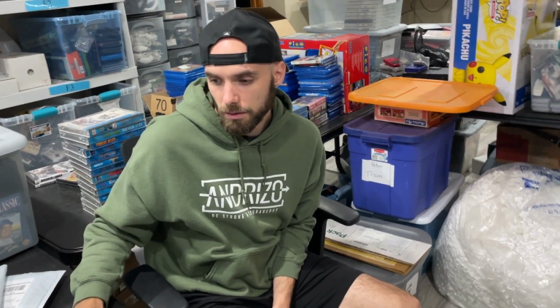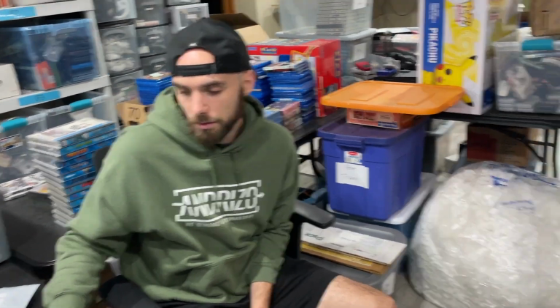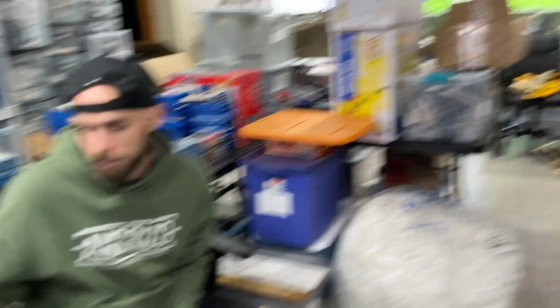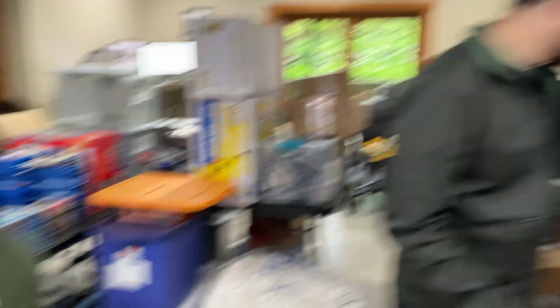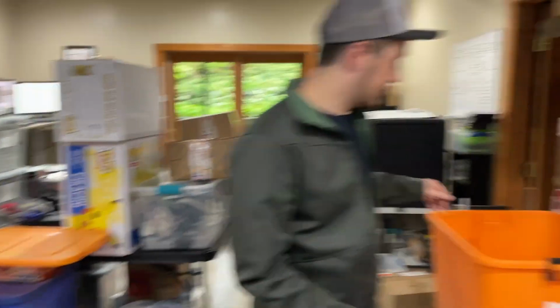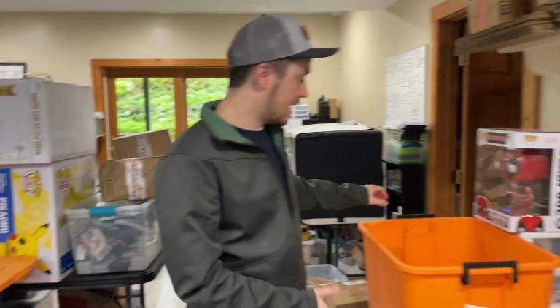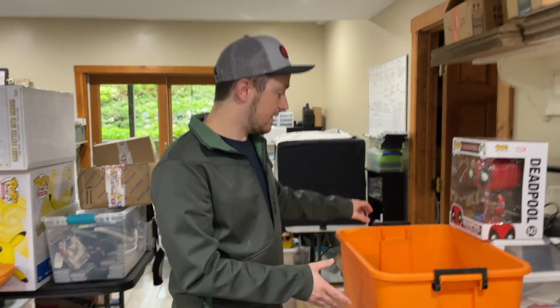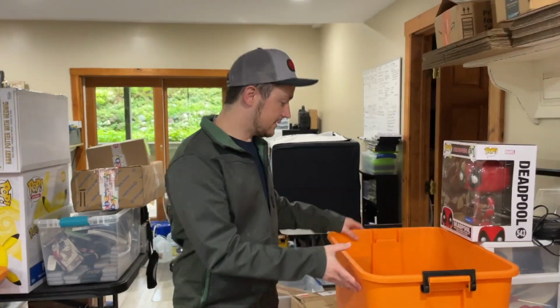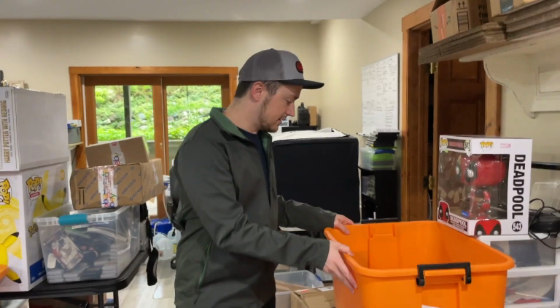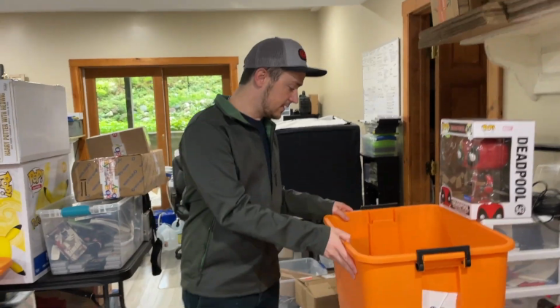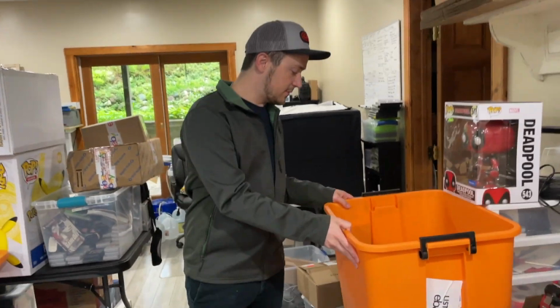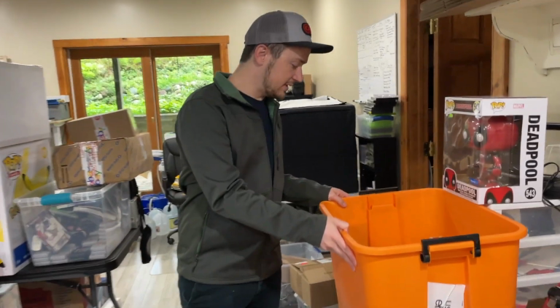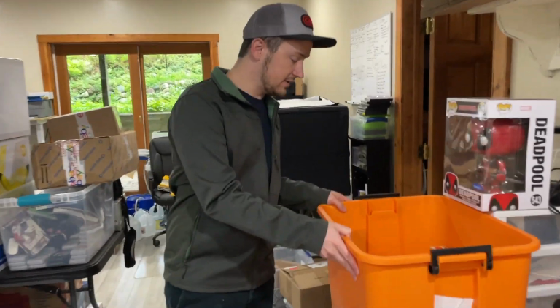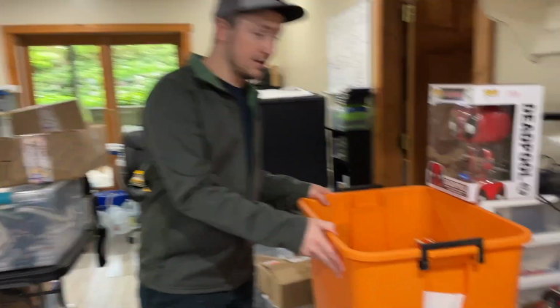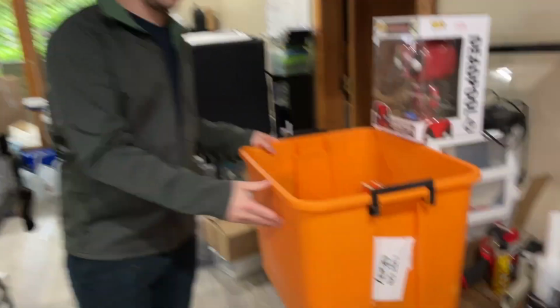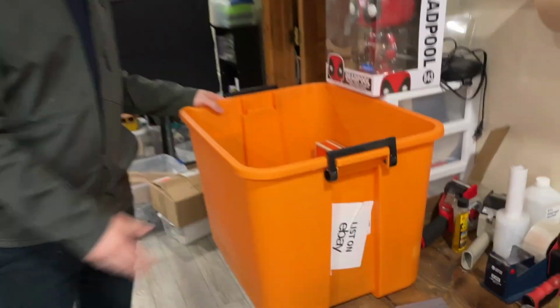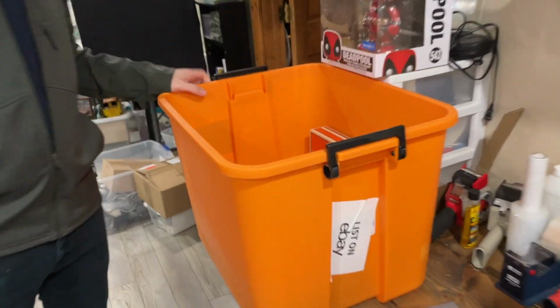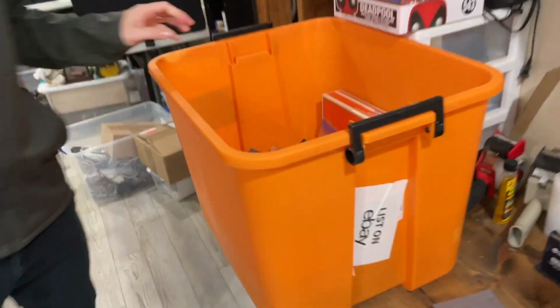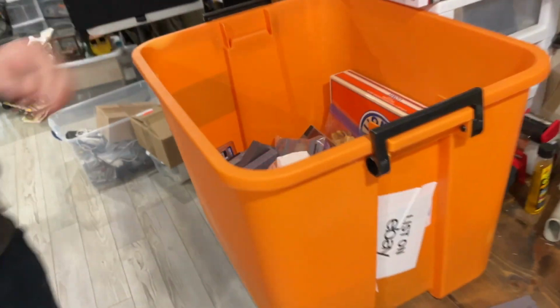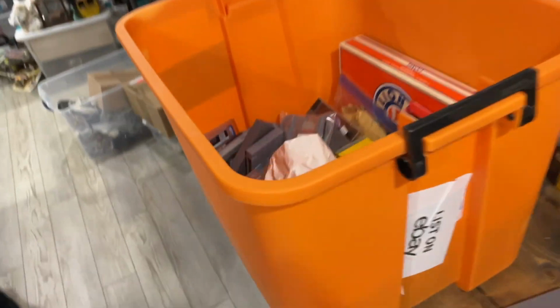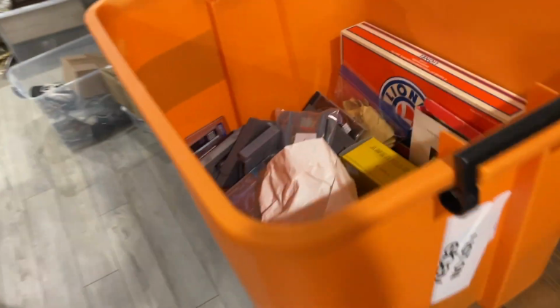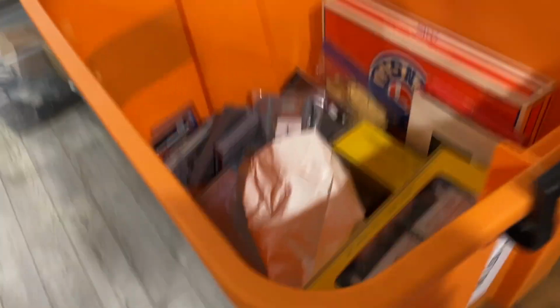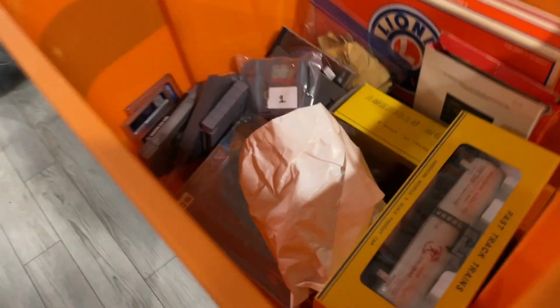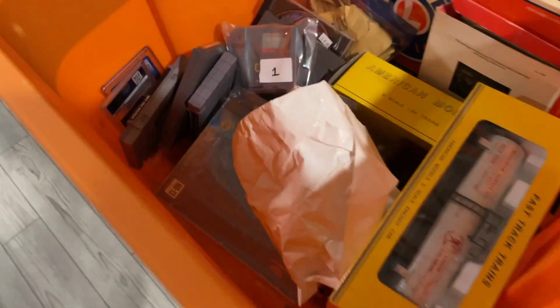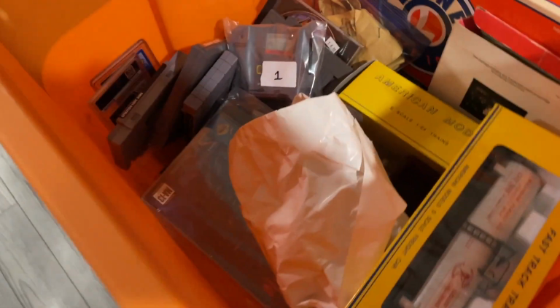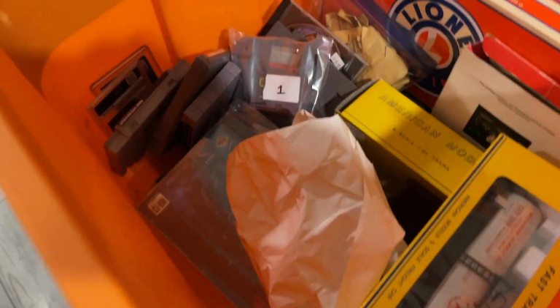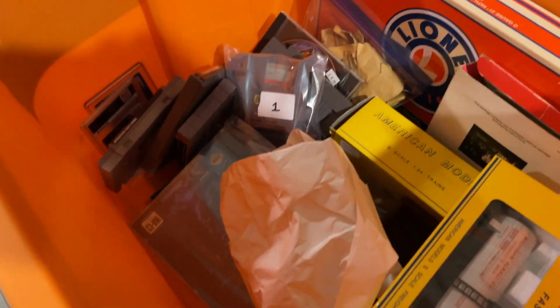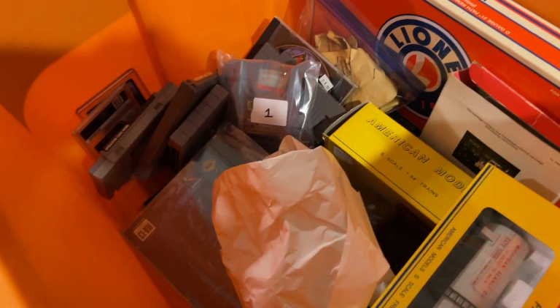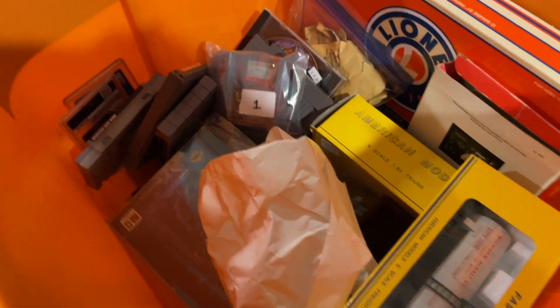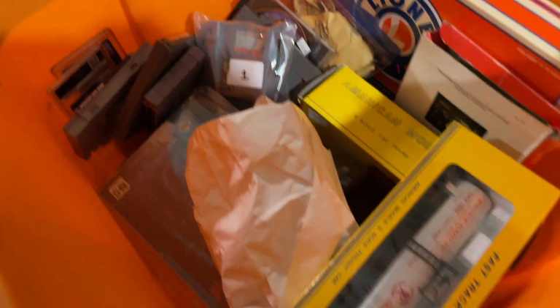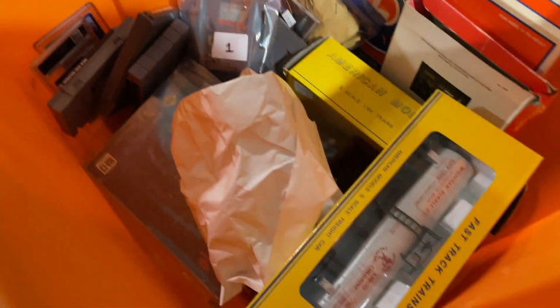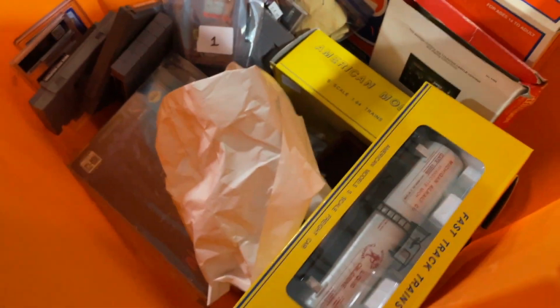Those are kind of some of the highlights. There's a bunch more sales in here — a bunch more.